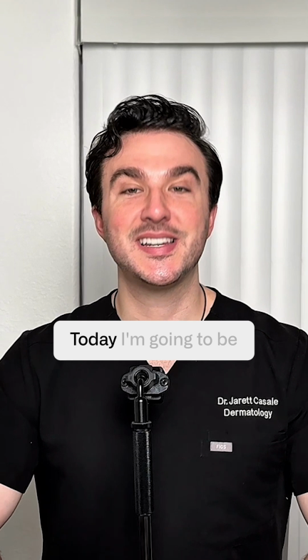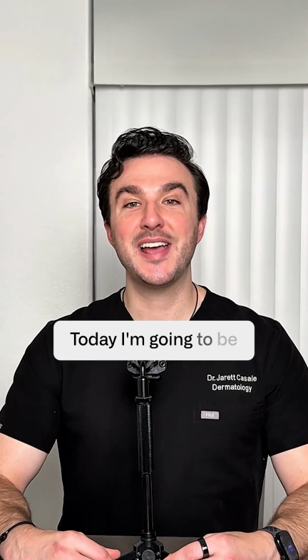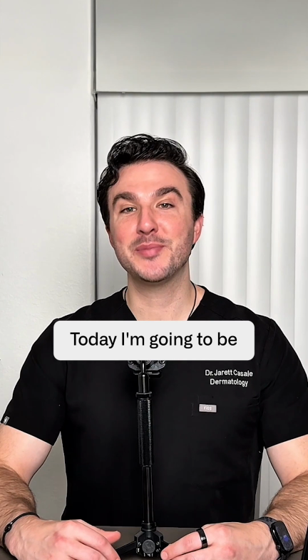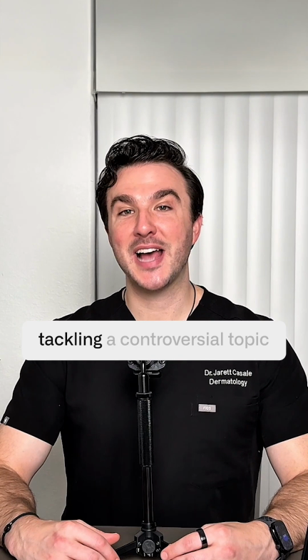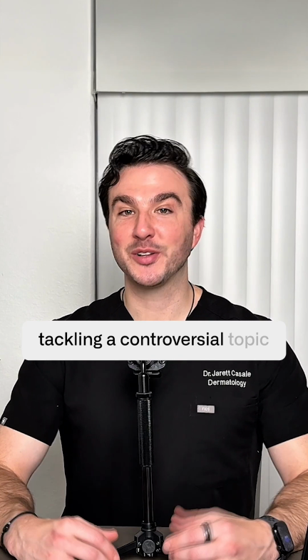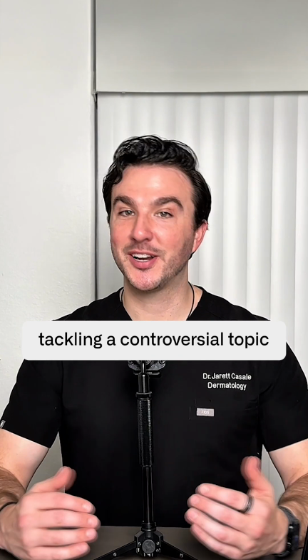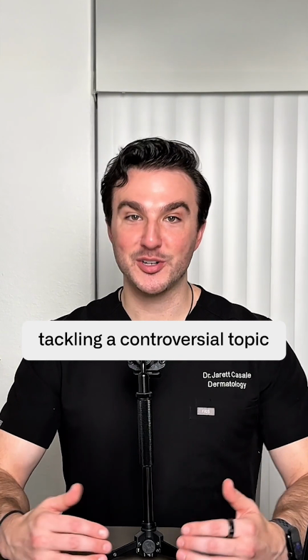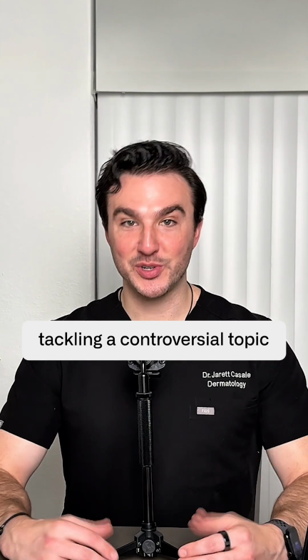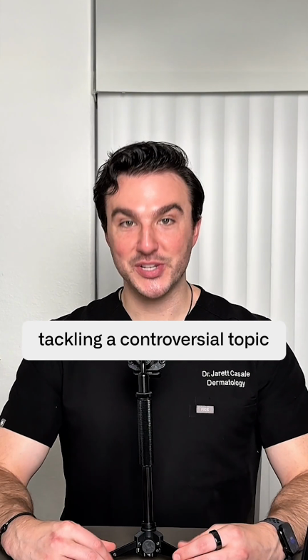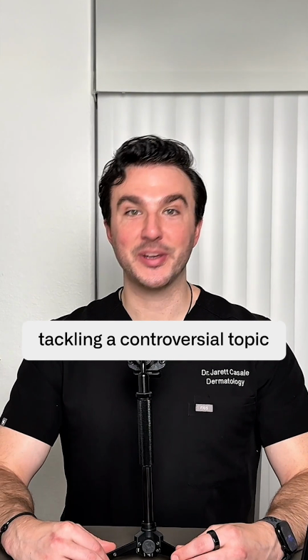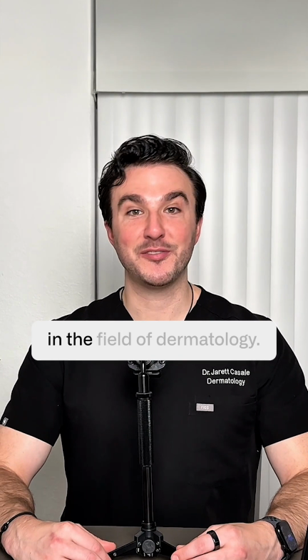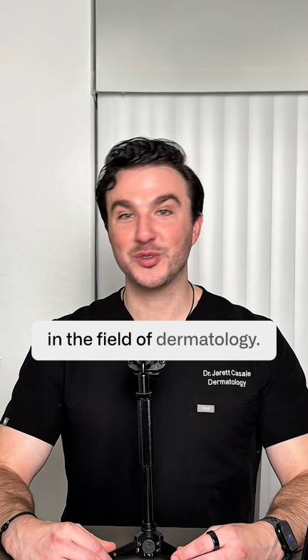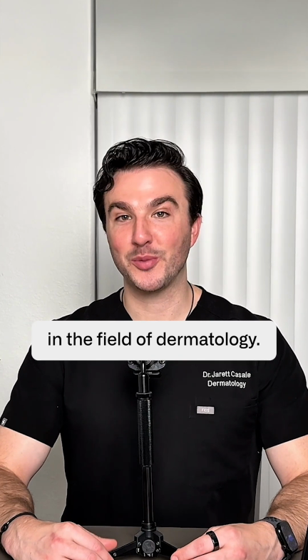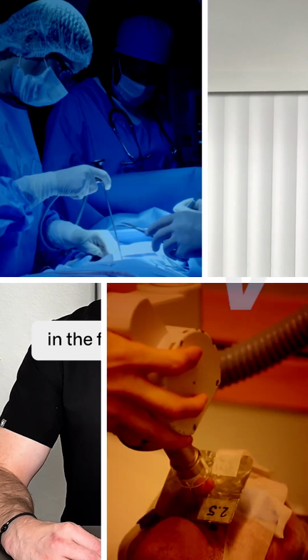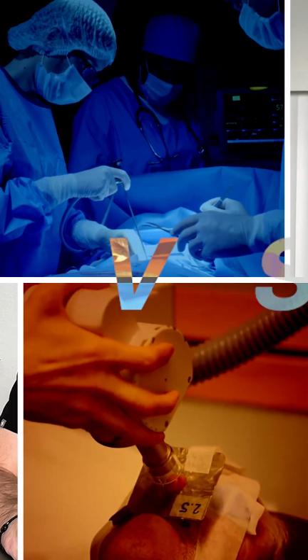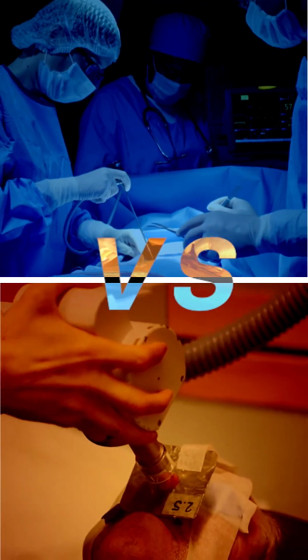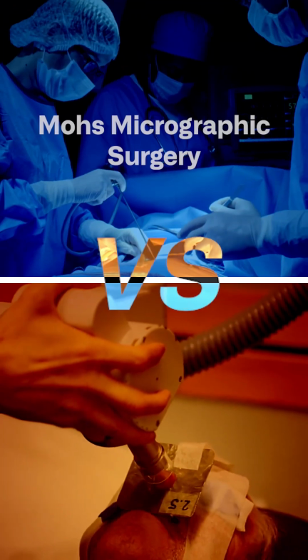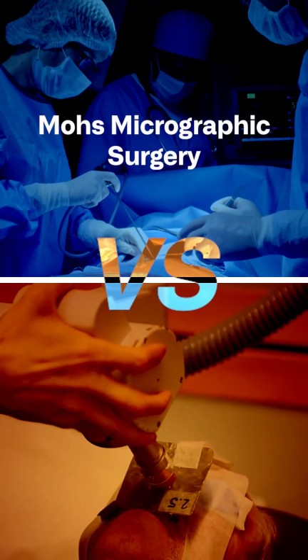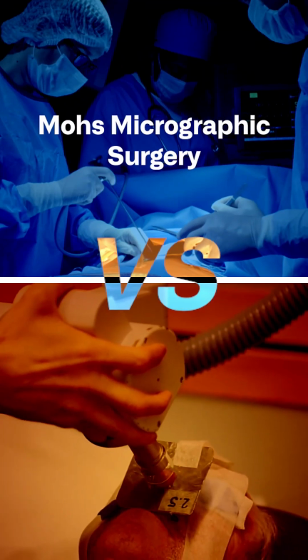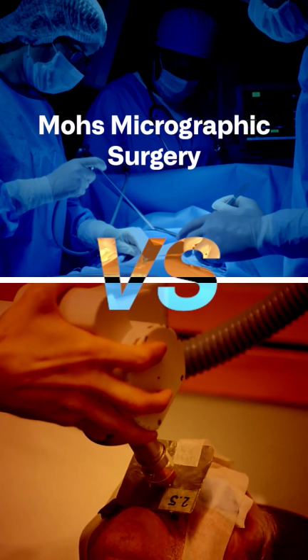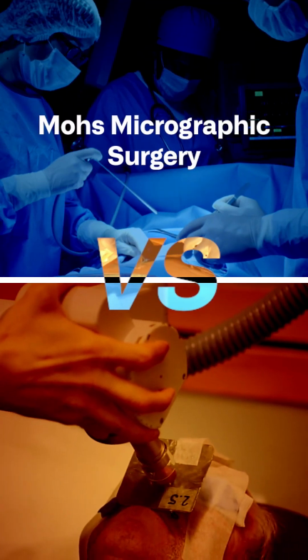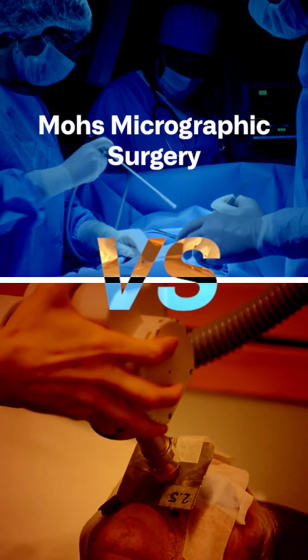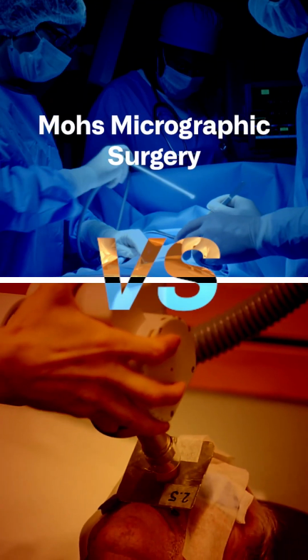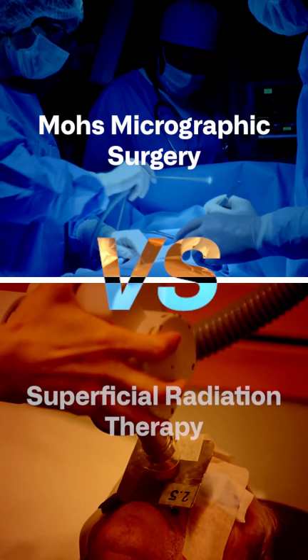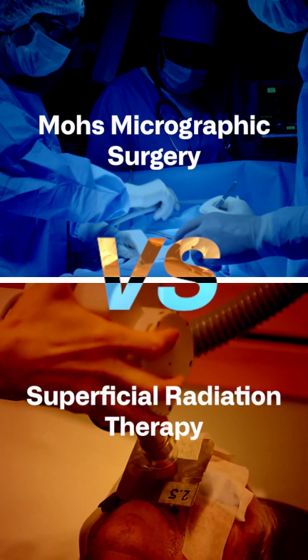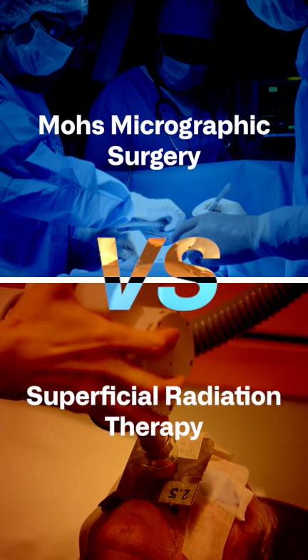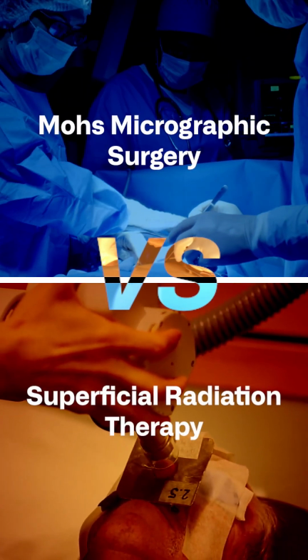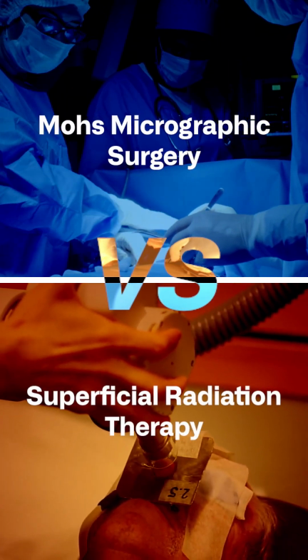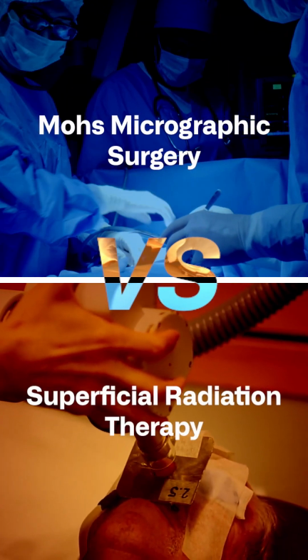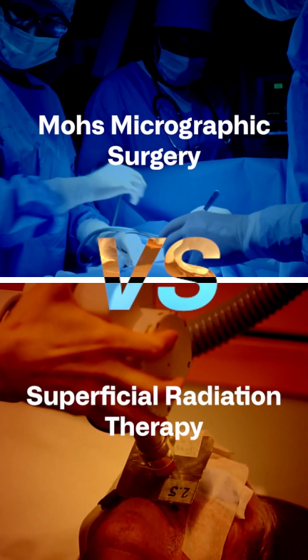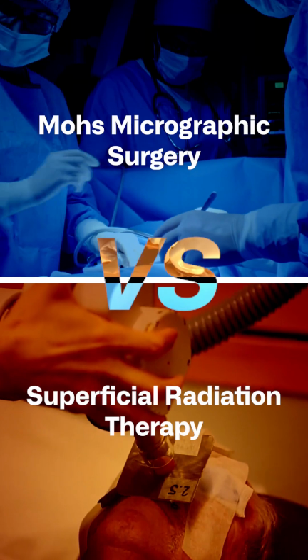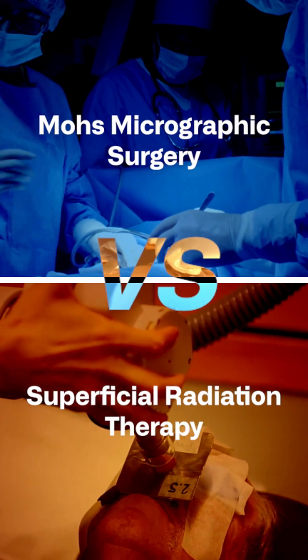Today I'm going to be tackling a controversial topic in the field of dermatology: Mohs micrographic surgery versus superficial radiation therapy.